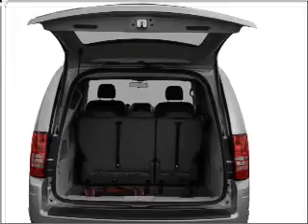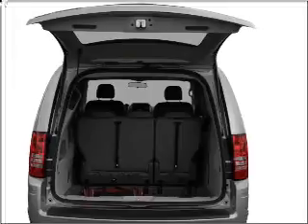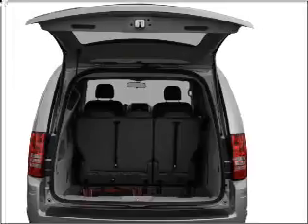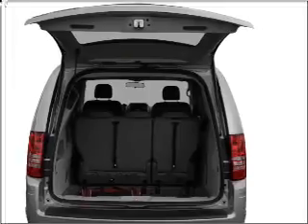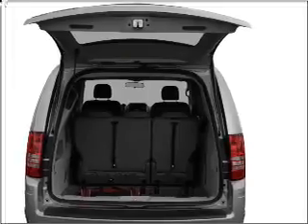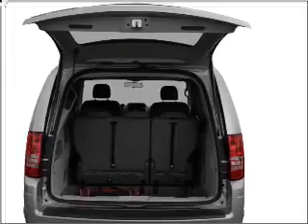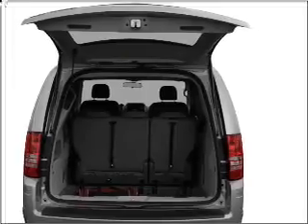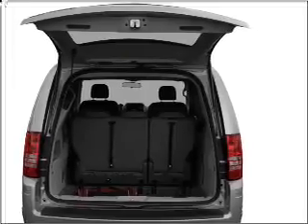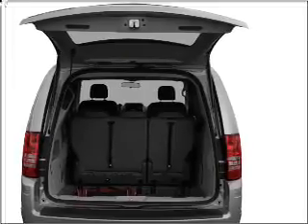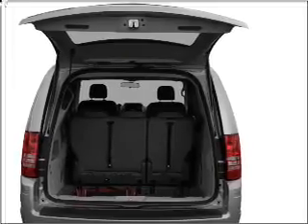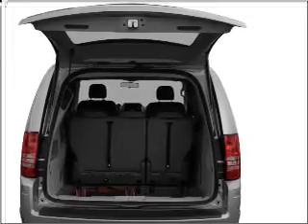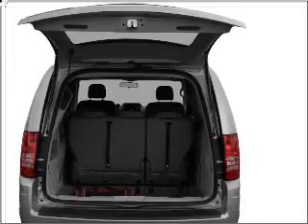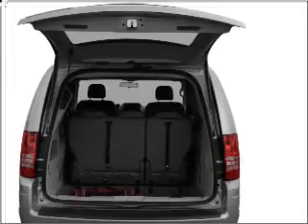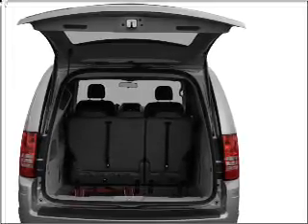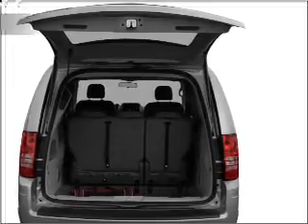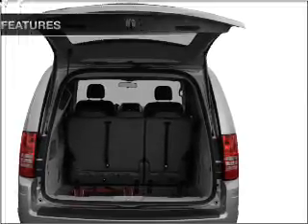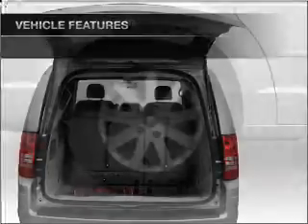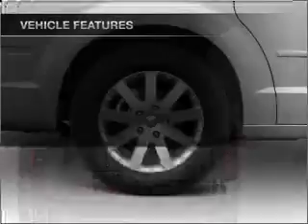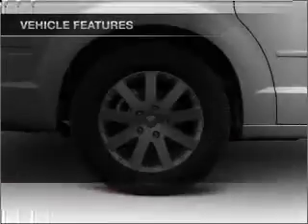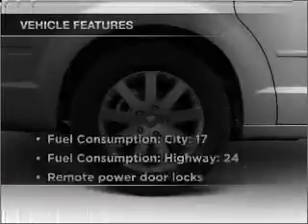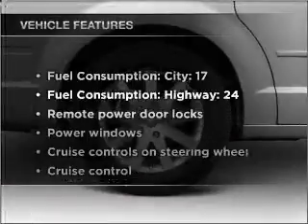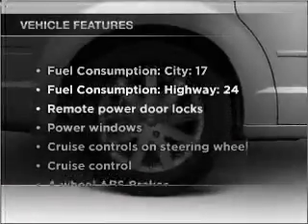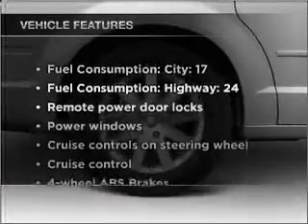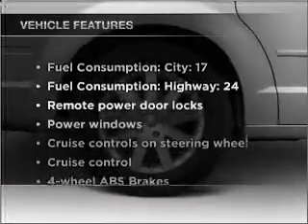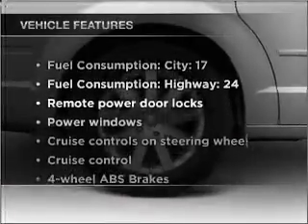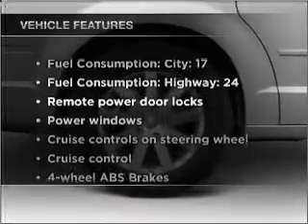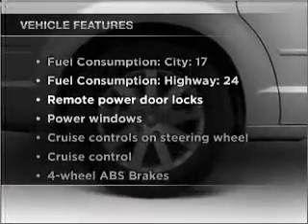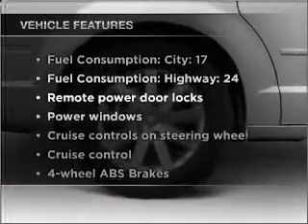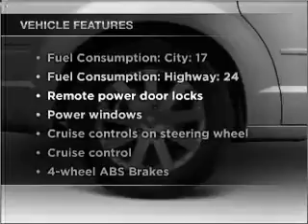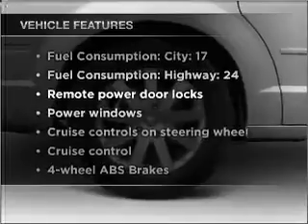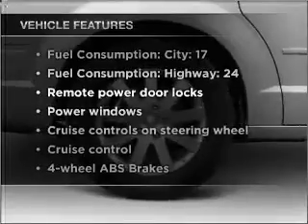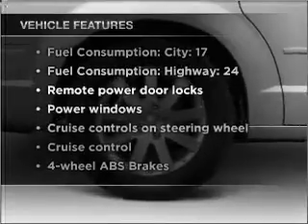We'll be right back. Plus, enjoy these notable features that are included in this vehicle.